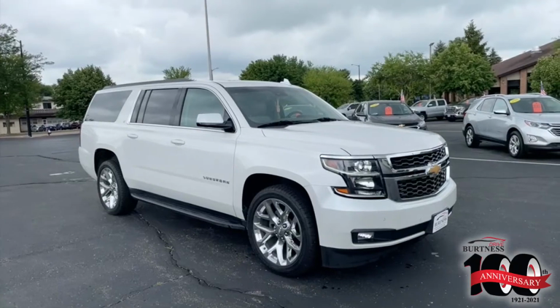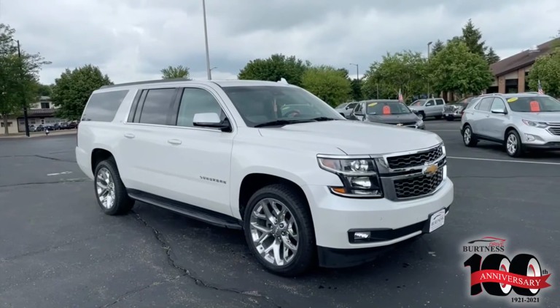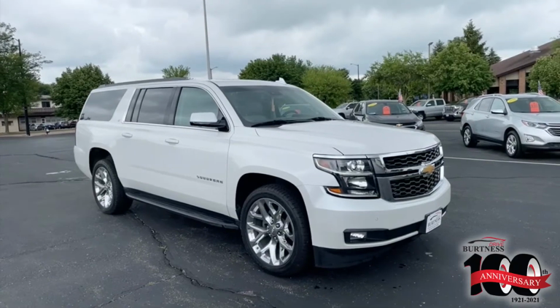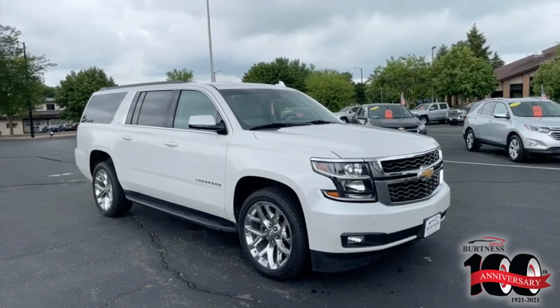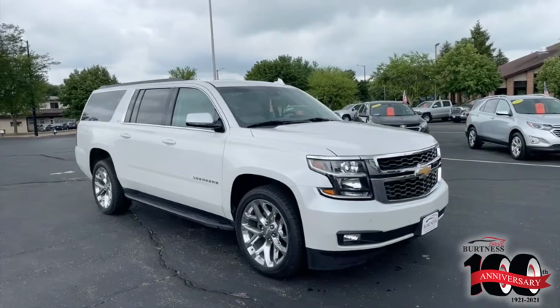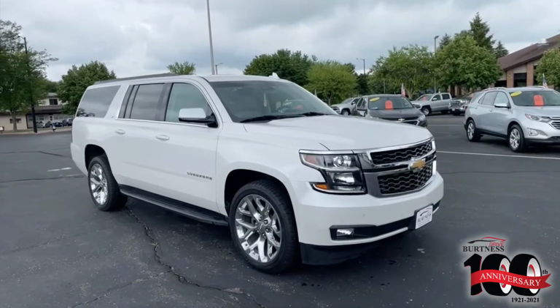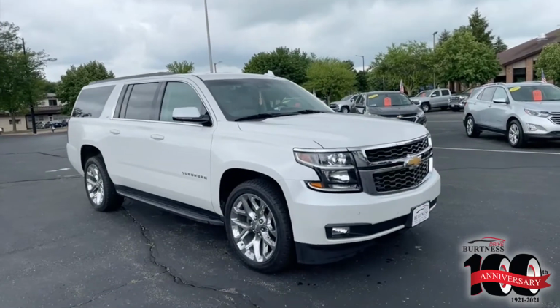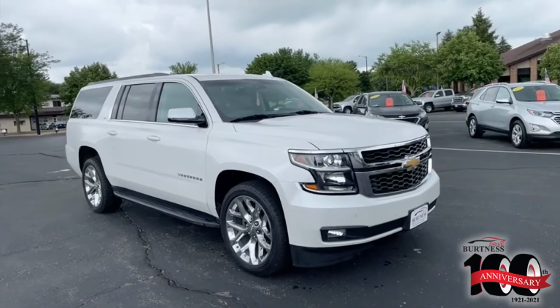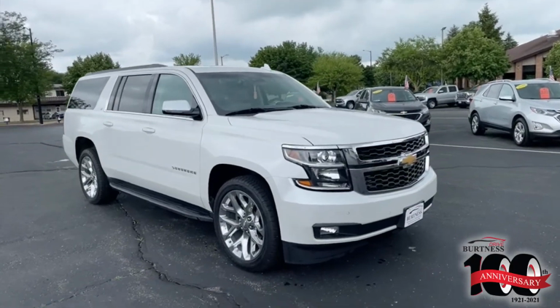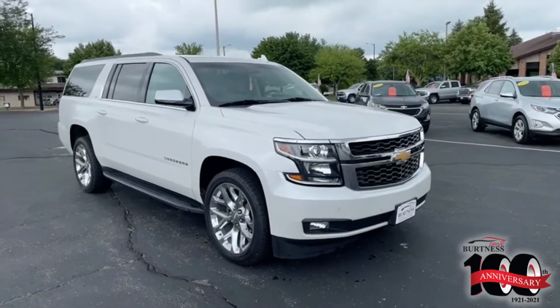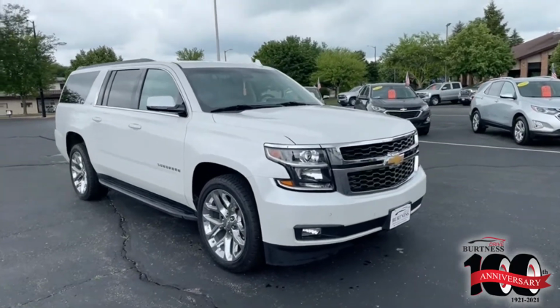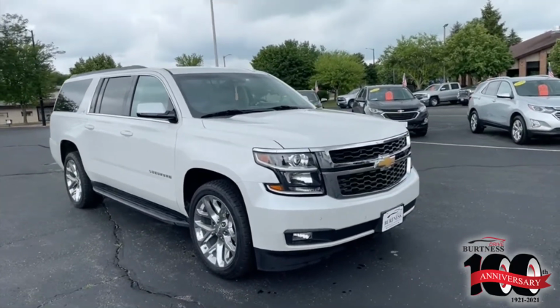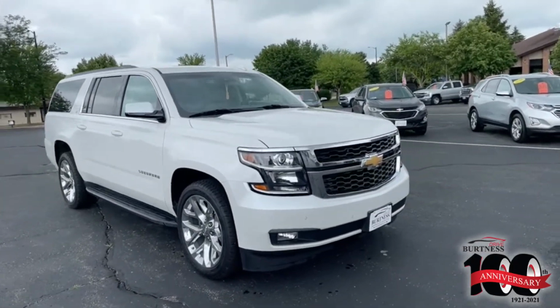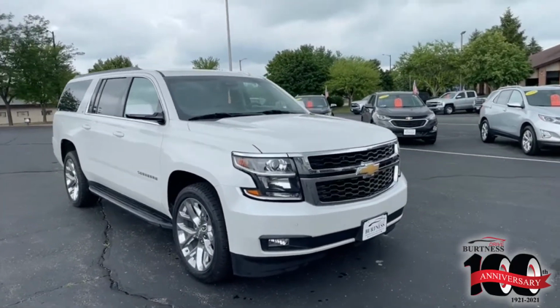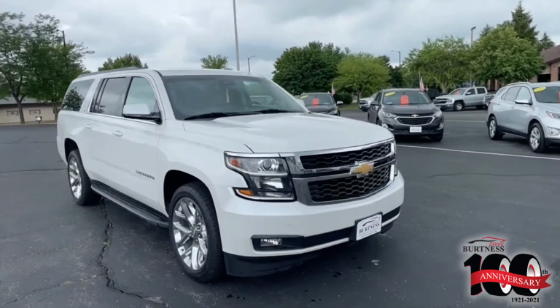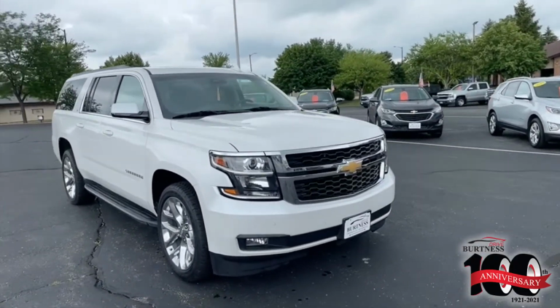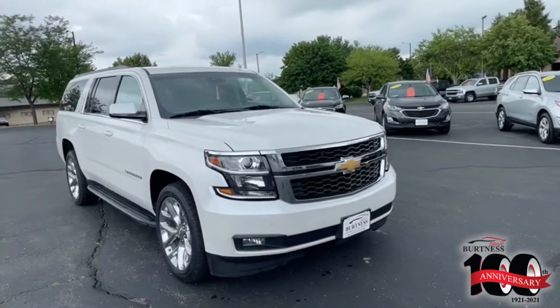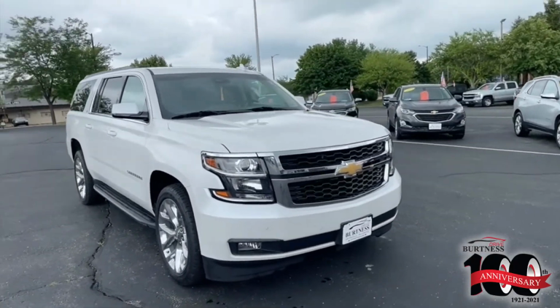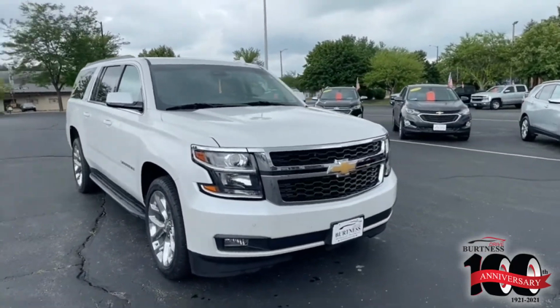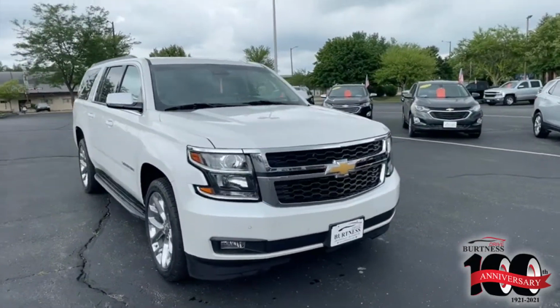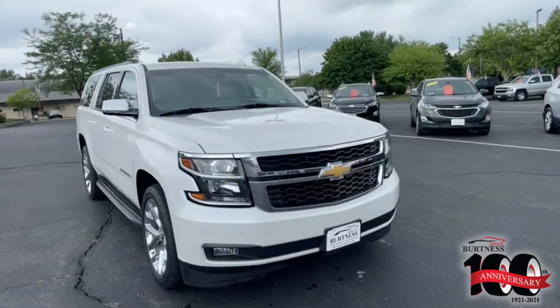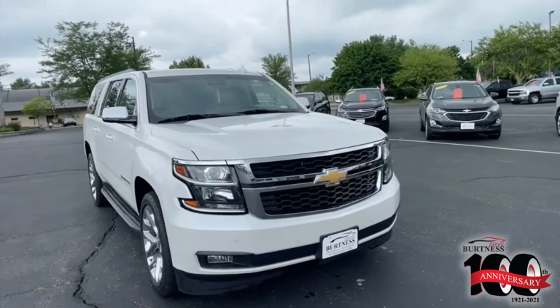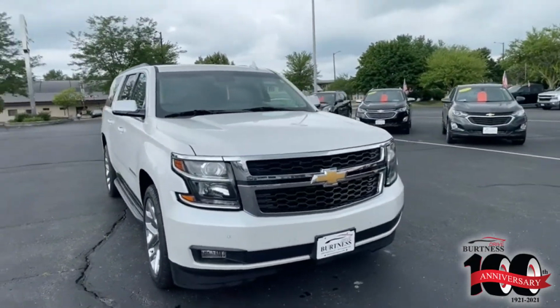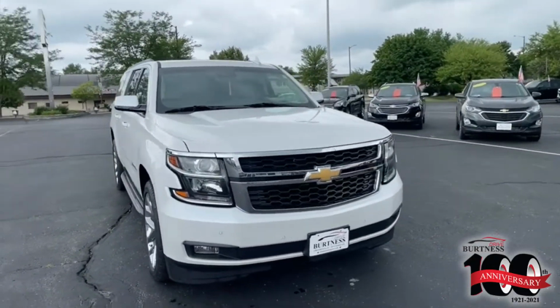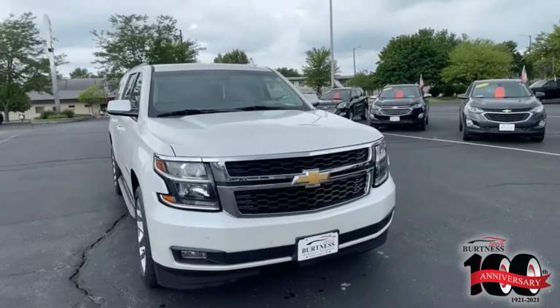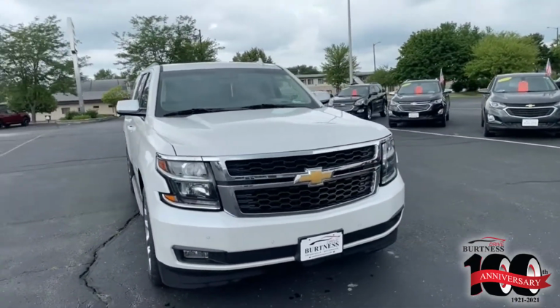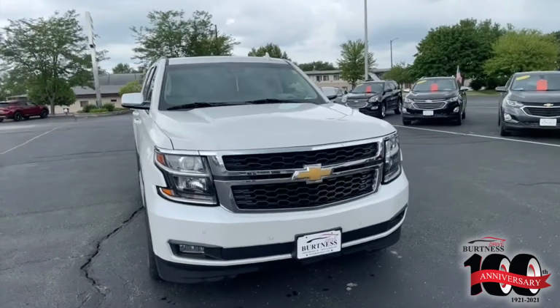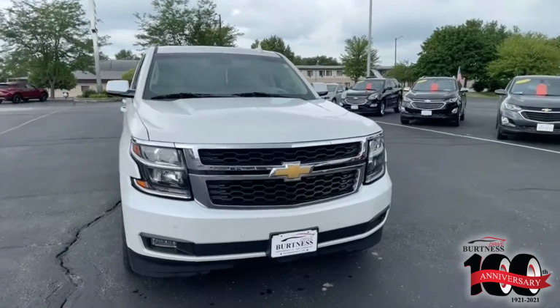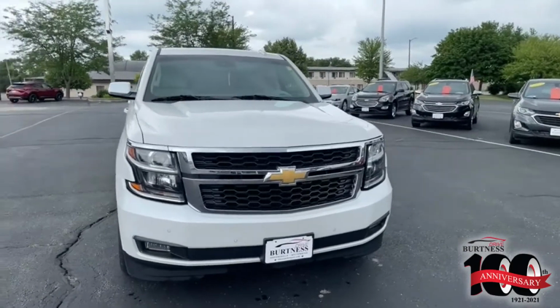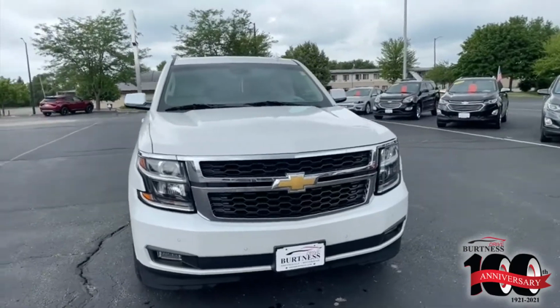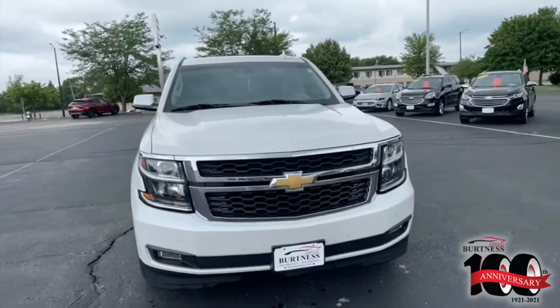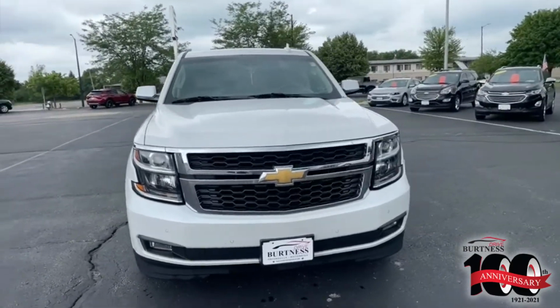Hi, Abs here from Burton Chevrolet, Buick, GMC, and Whitewater. Wanted to highlight our 2018 Chevy Suburban.